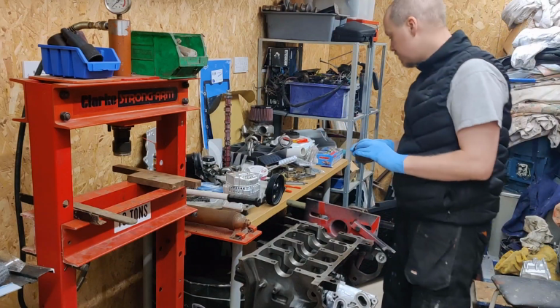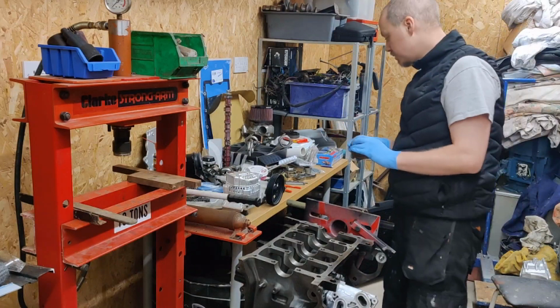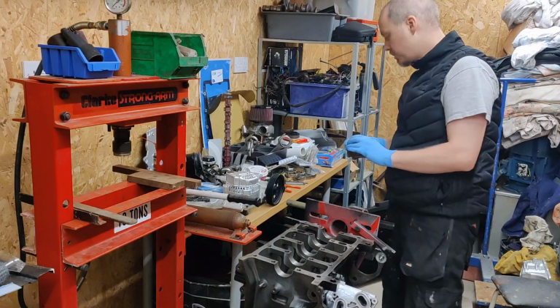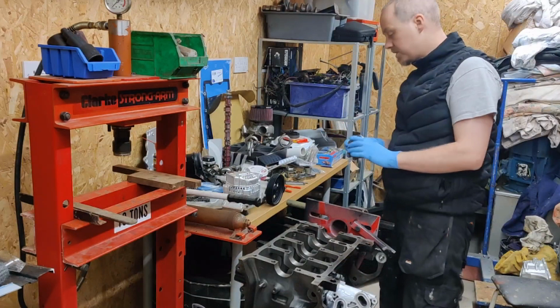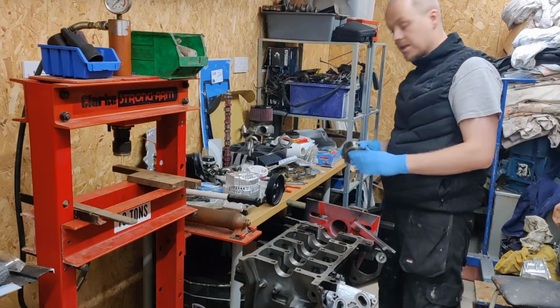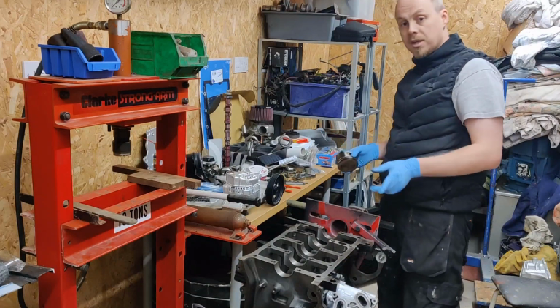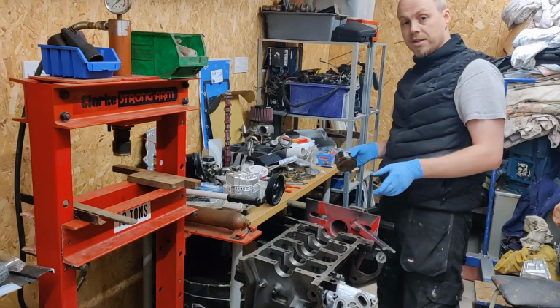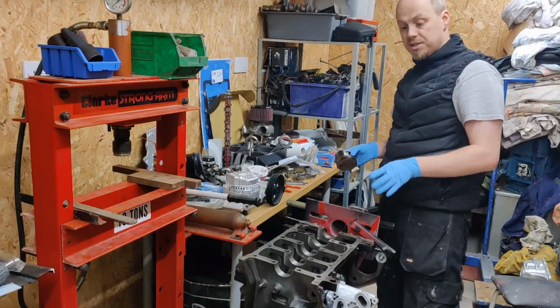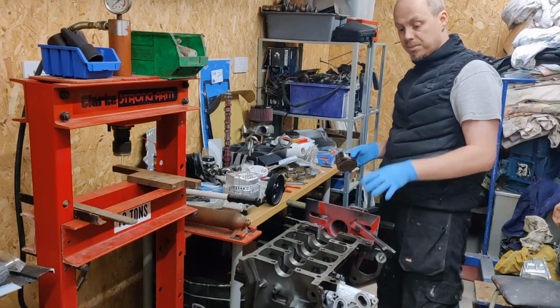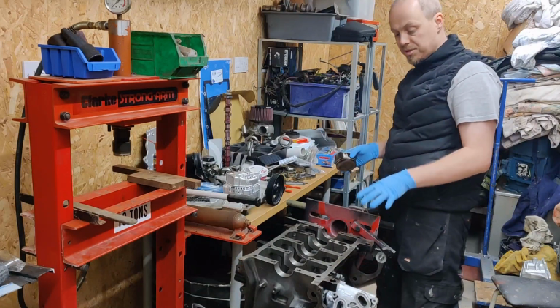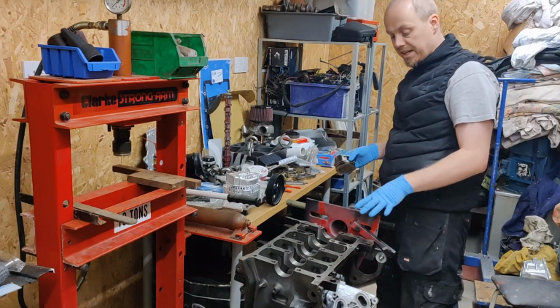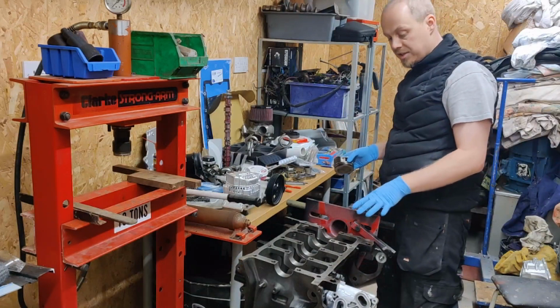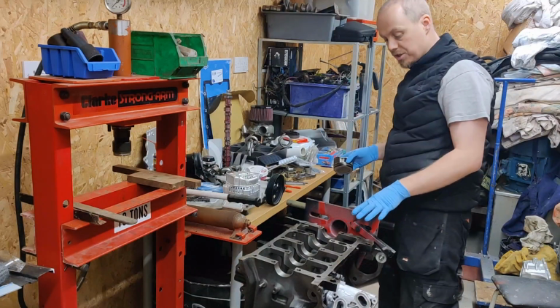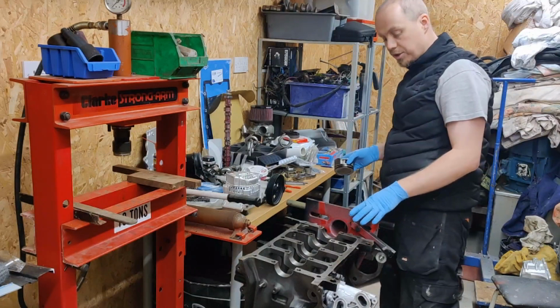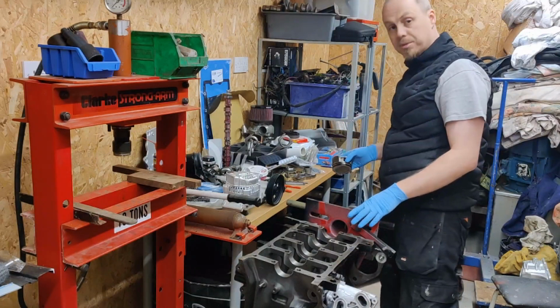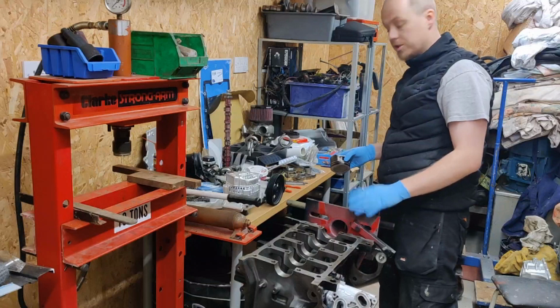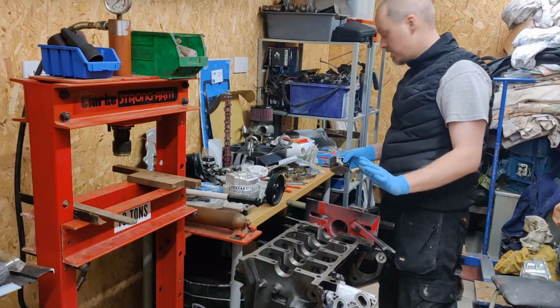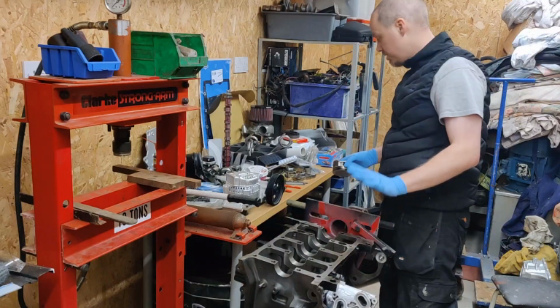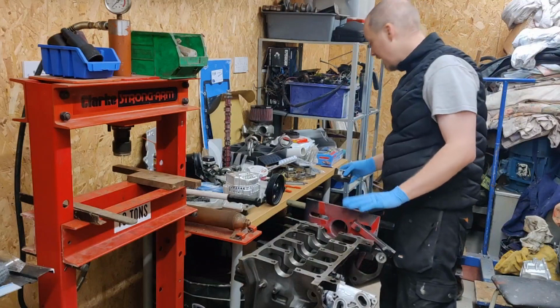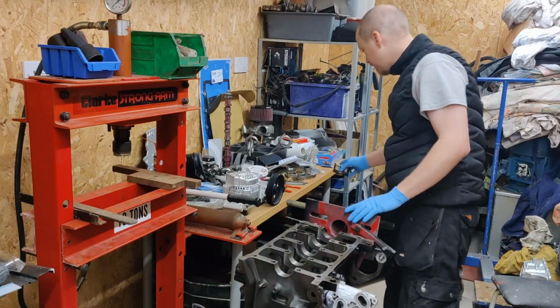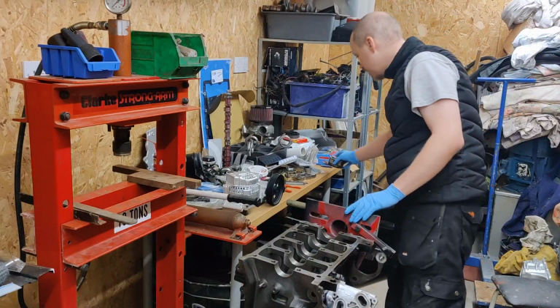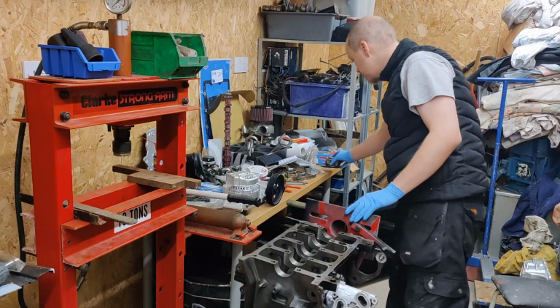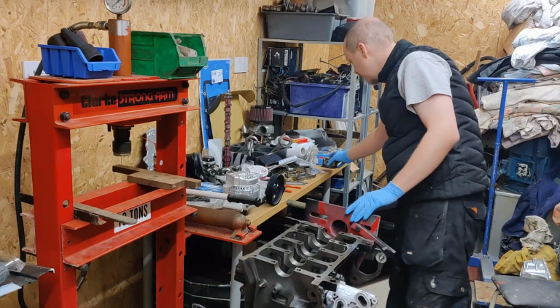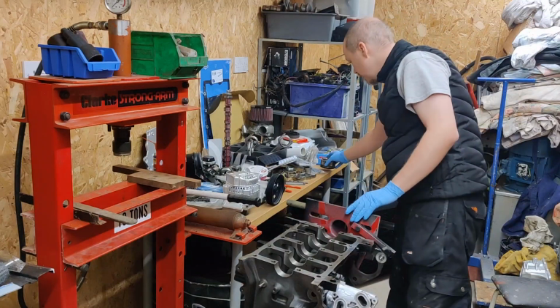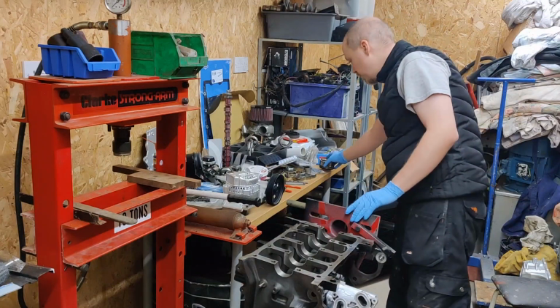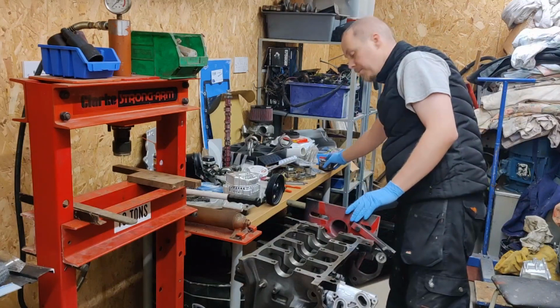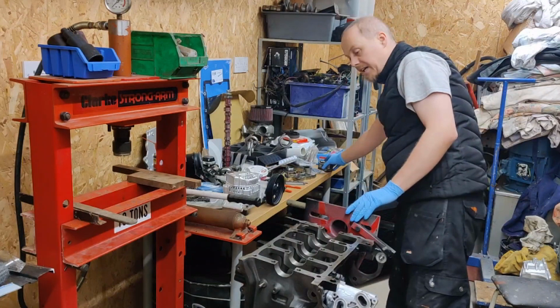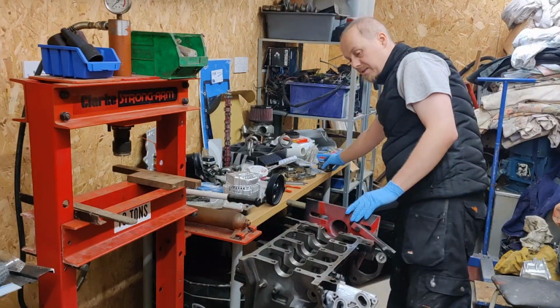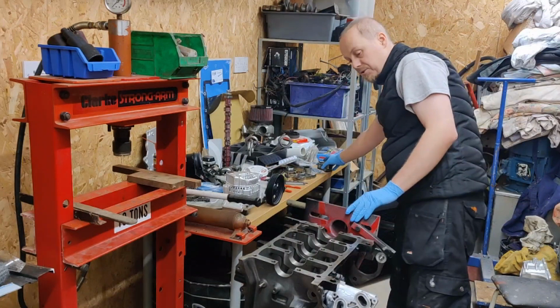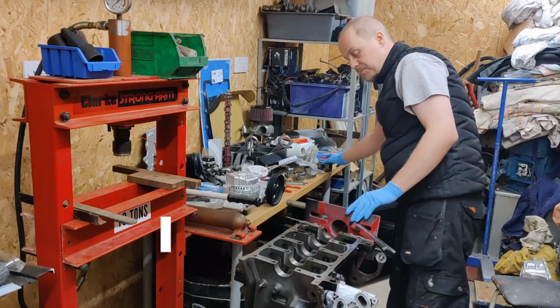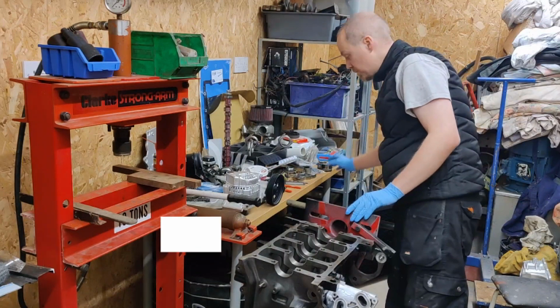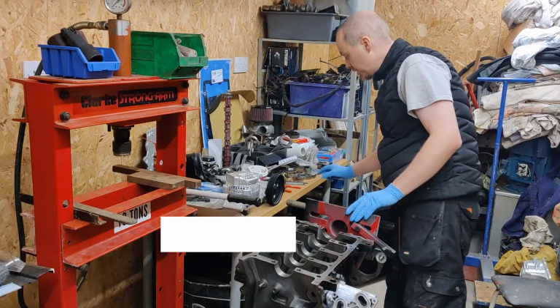The pistons have a cutout in the skirt, and the reason for that is to avoid these oil squirters. That's a standard piston — if you're buying aftermarket pistons they generally always come with that cutout, but it's something to be on the lookout for. The R53 engine needs those oil squirters; the W10 engine — the Cooper version — doesn't have them. It's one of the main differences between the blocks.